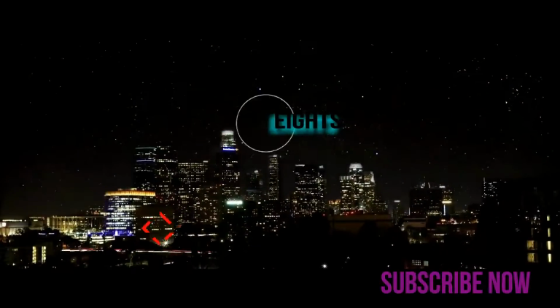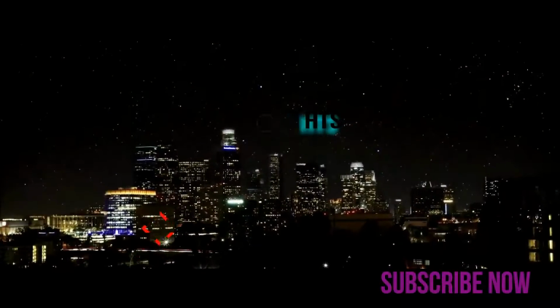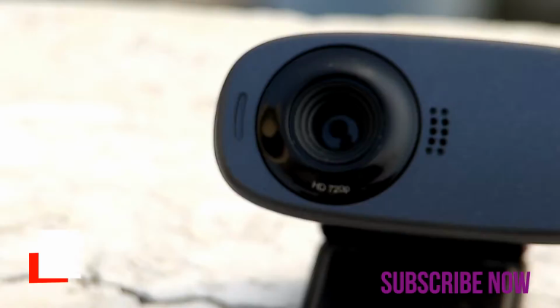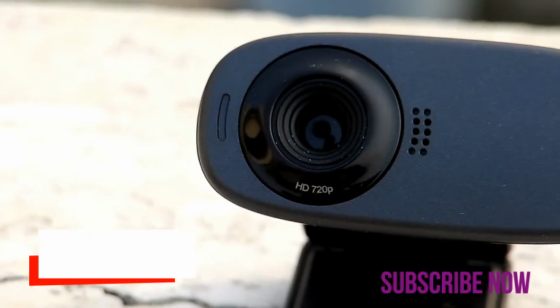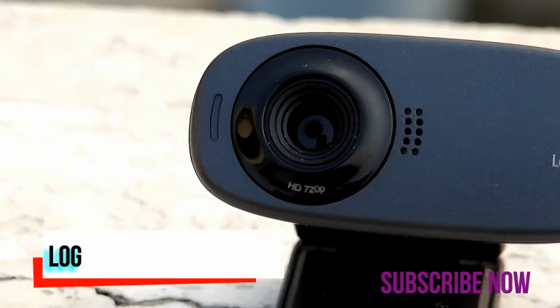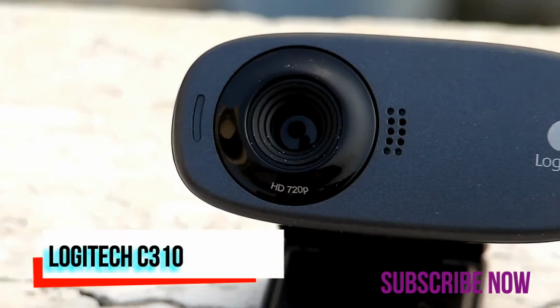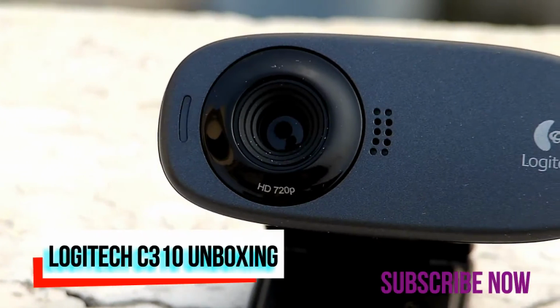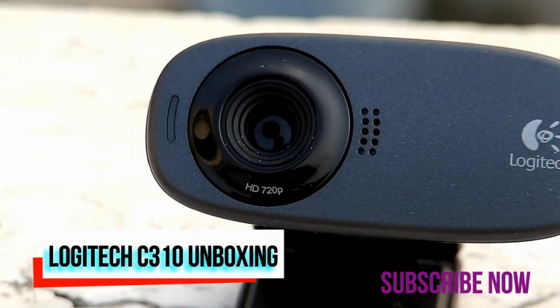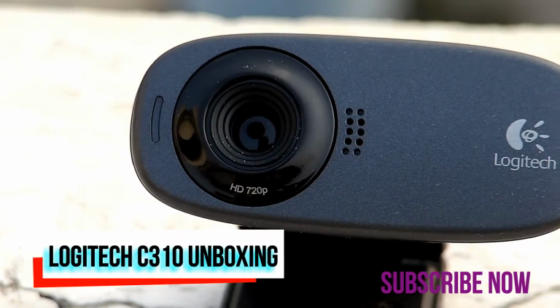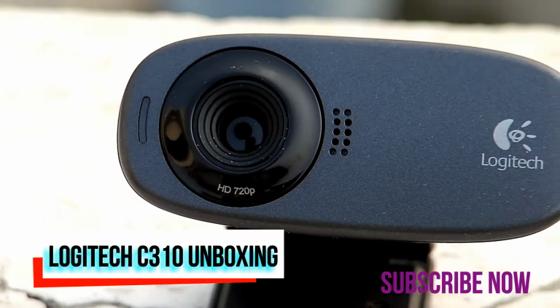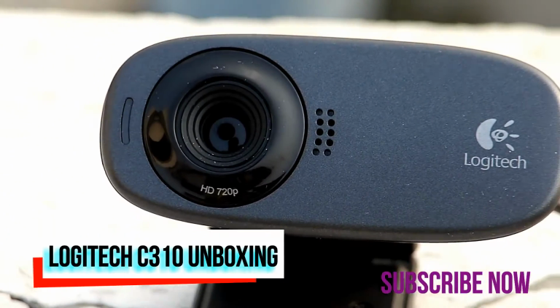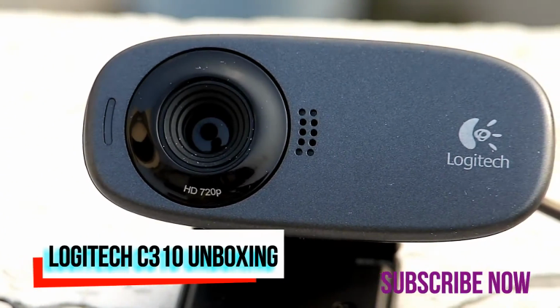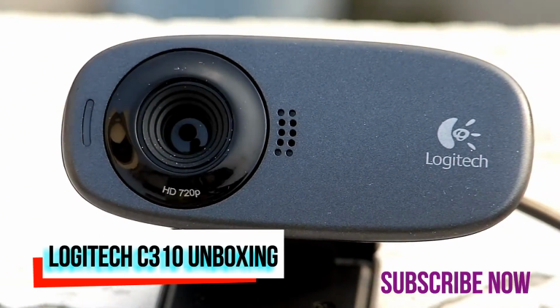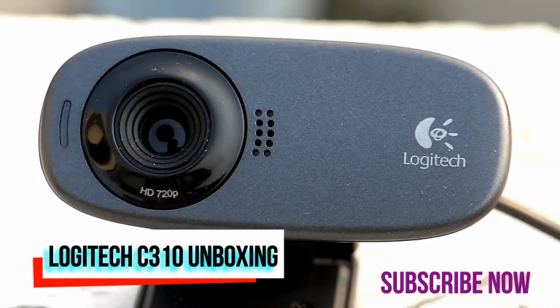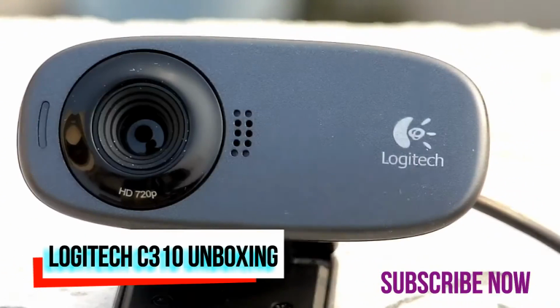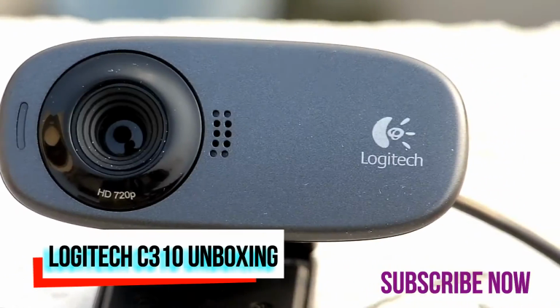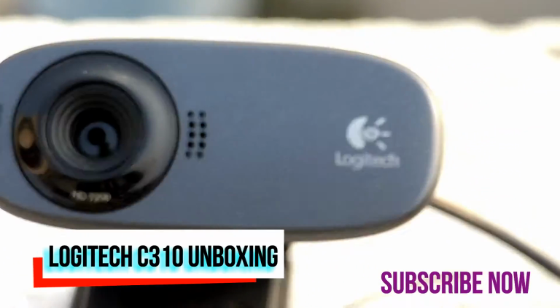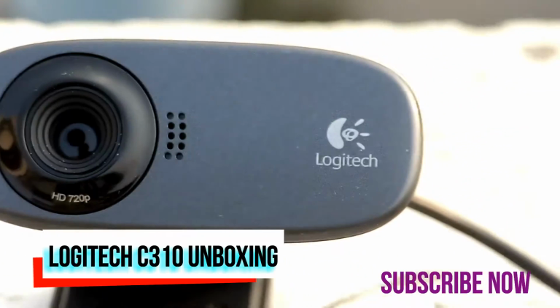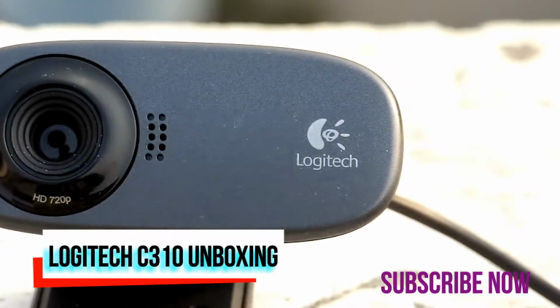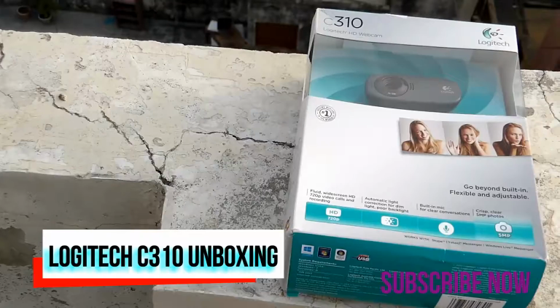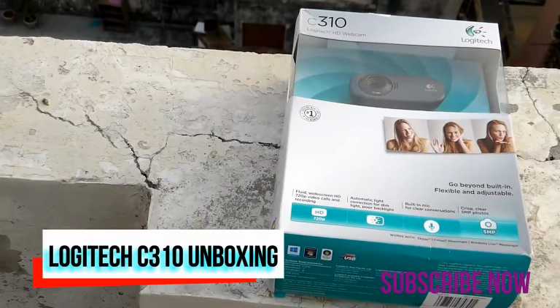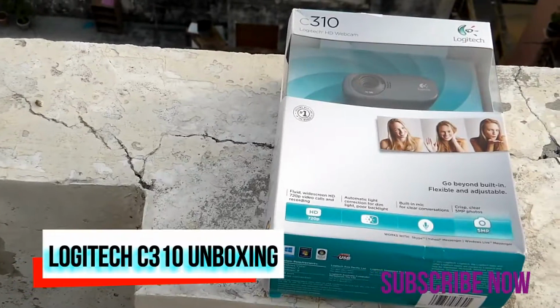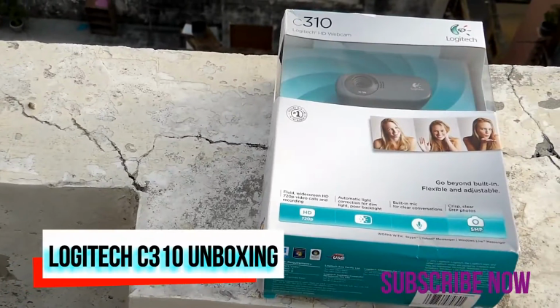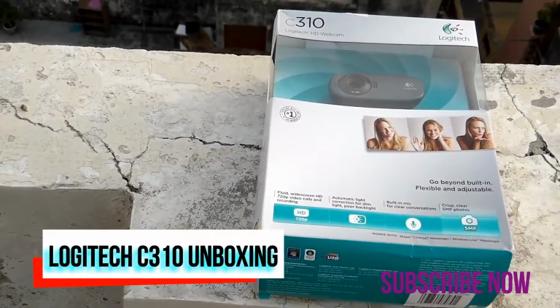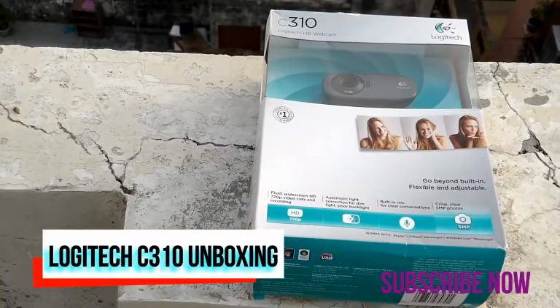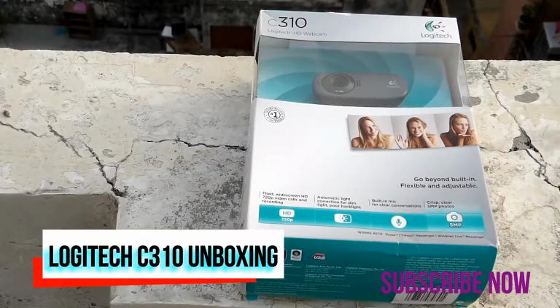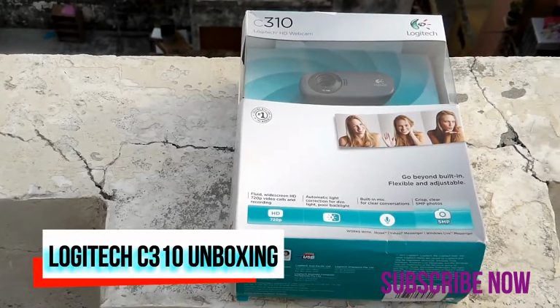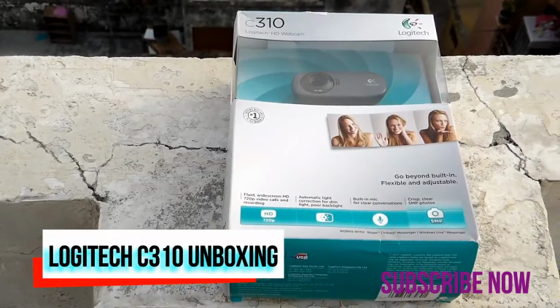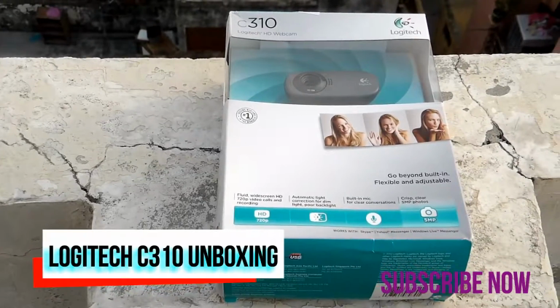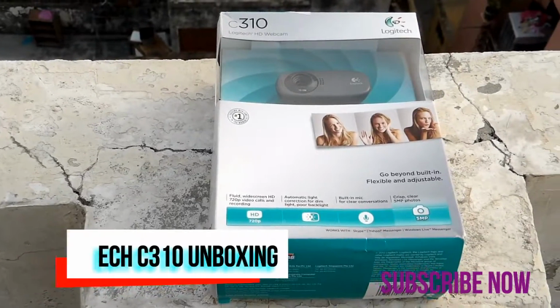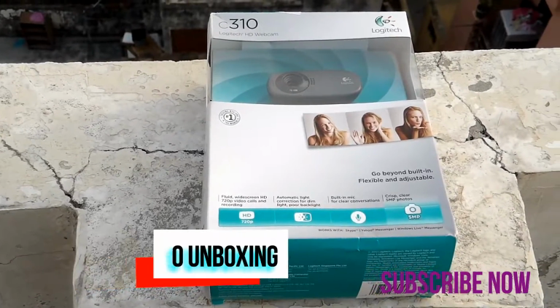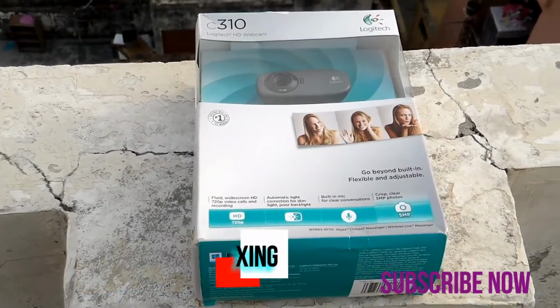Hi there, this is Anirudh from Tecto Heights and today we are going to unbox the Logitech C310.